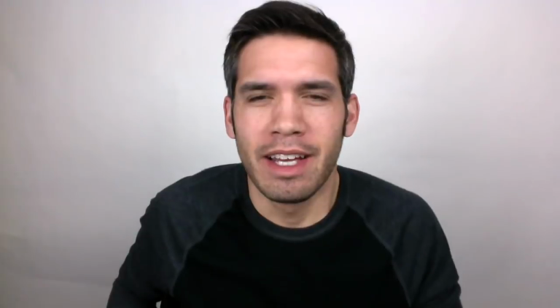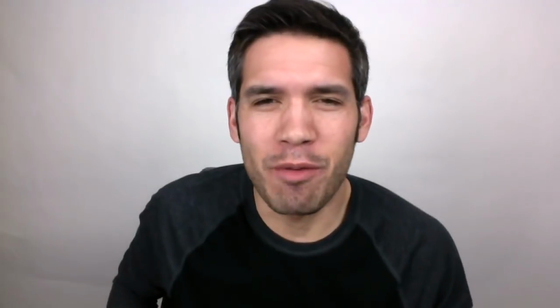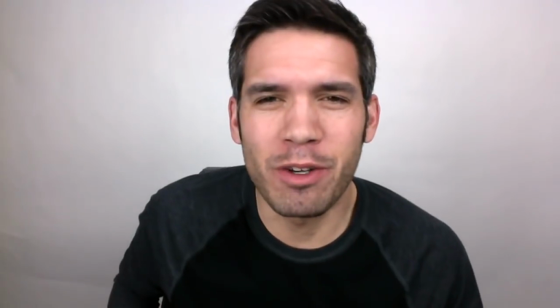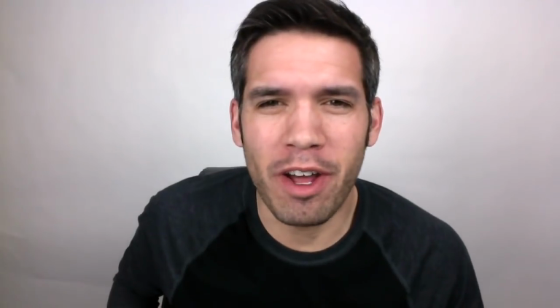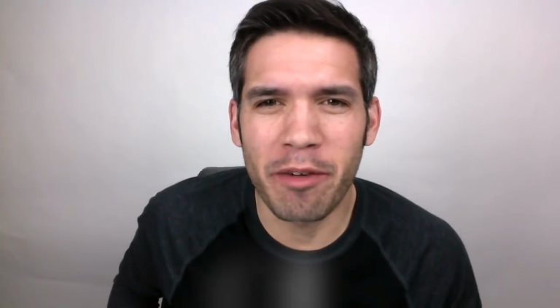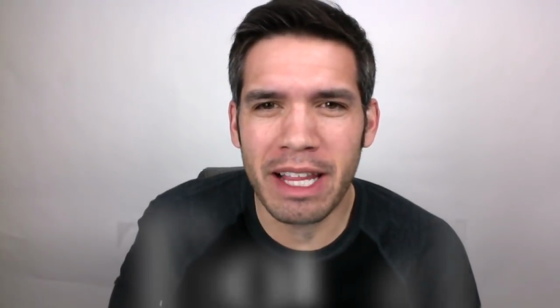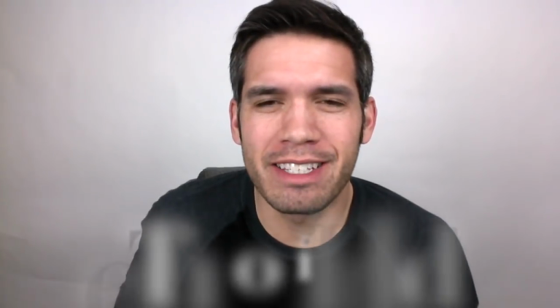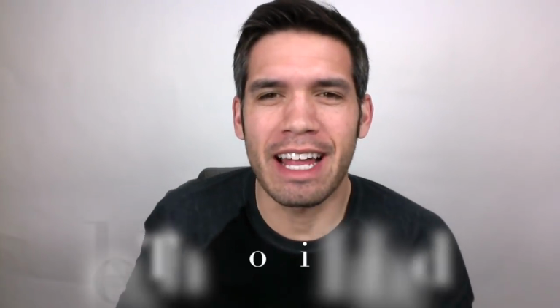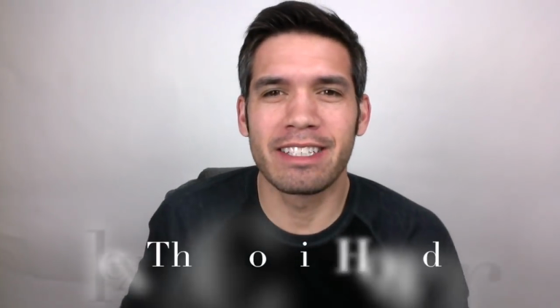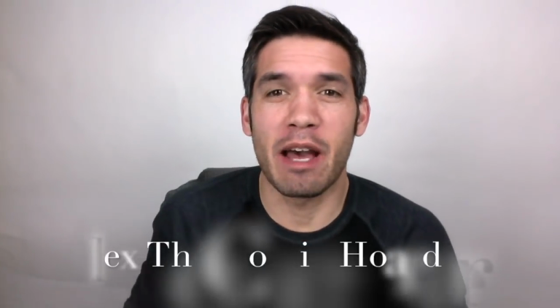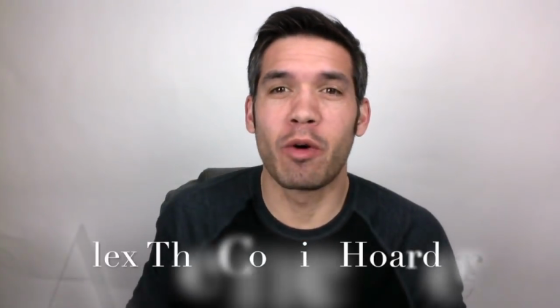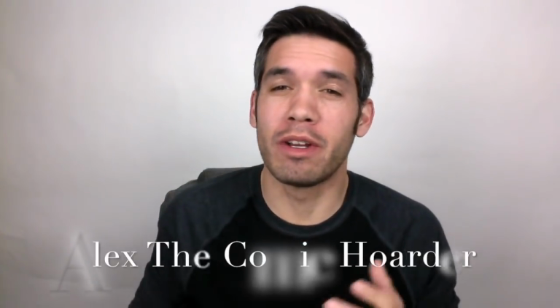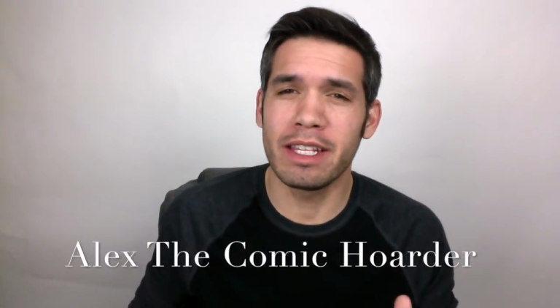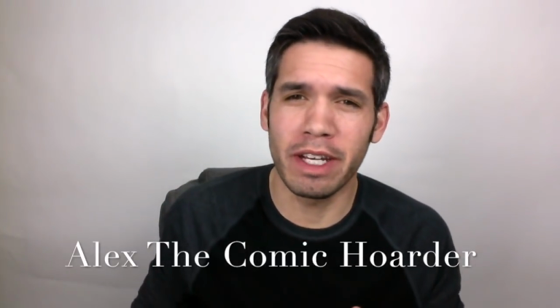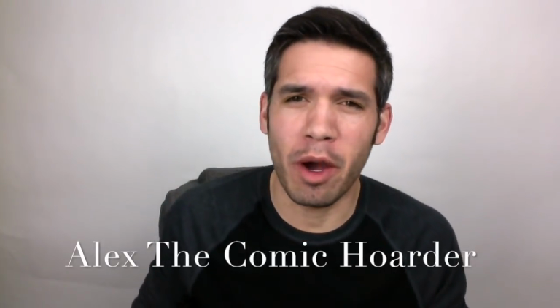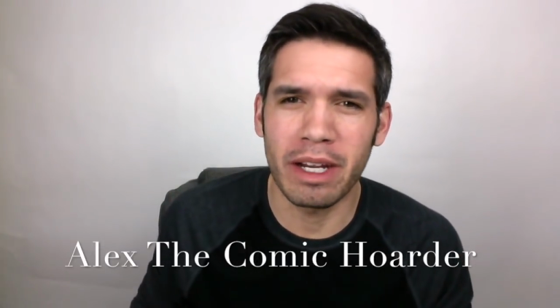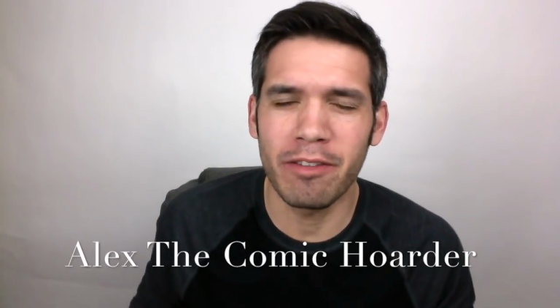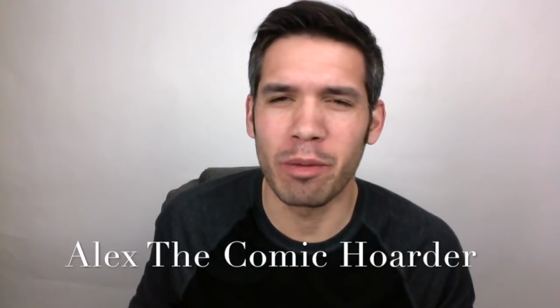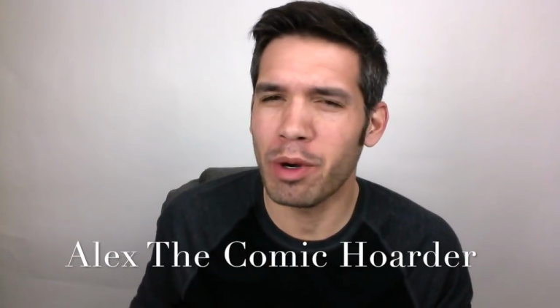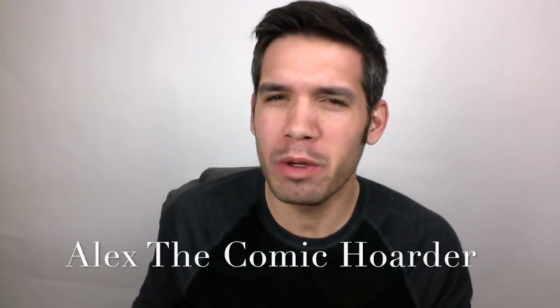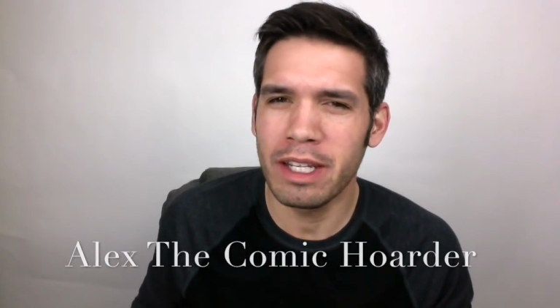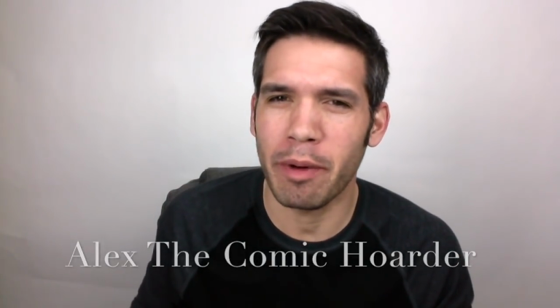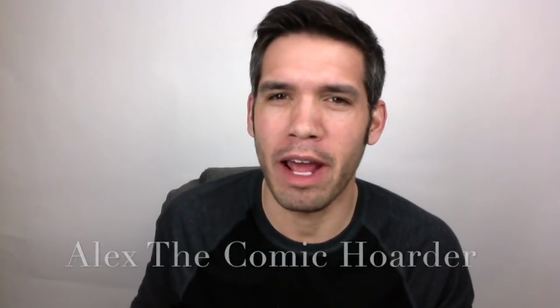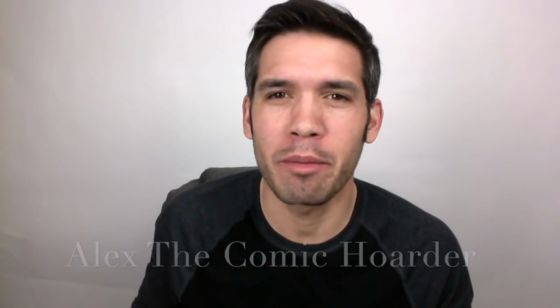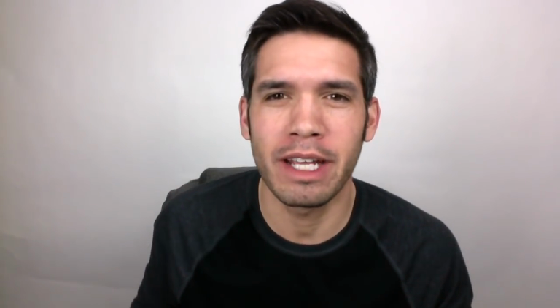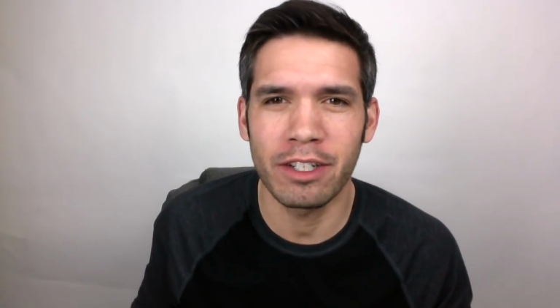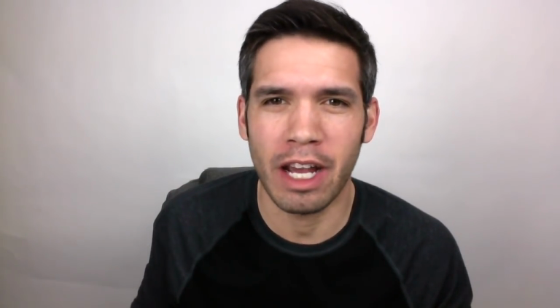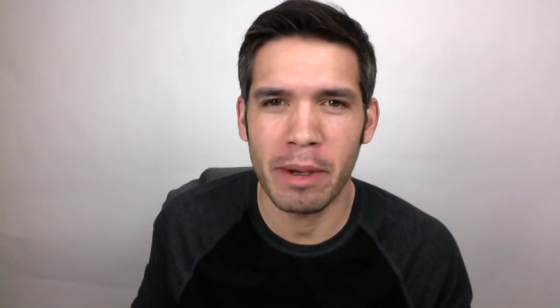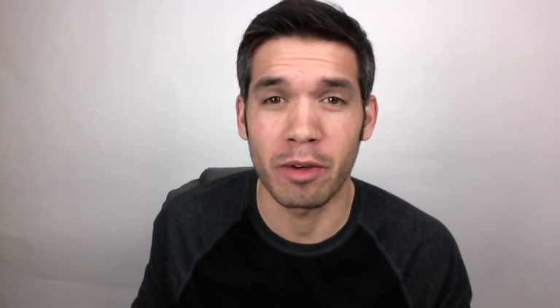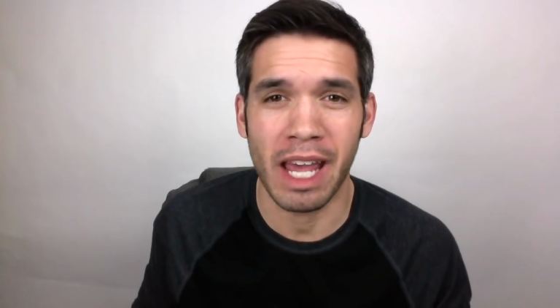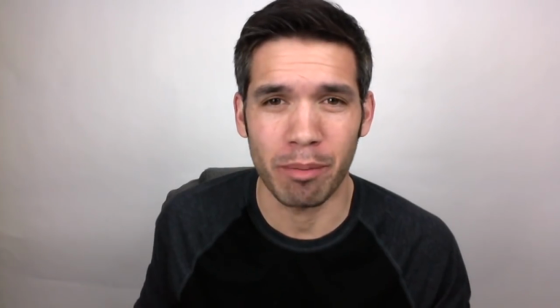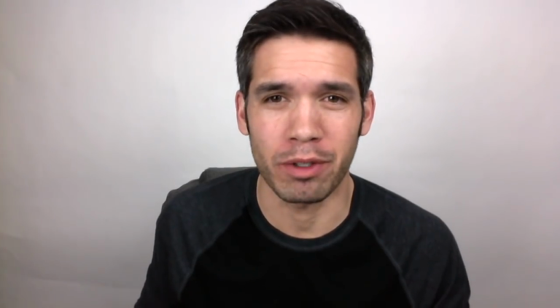Hey, what's going on everybody? This is Alex the Comic Corner. In this video, I'm going to give you a pro tip on how to protect your comics from tape pulls.